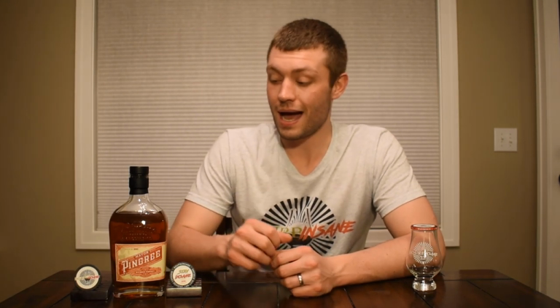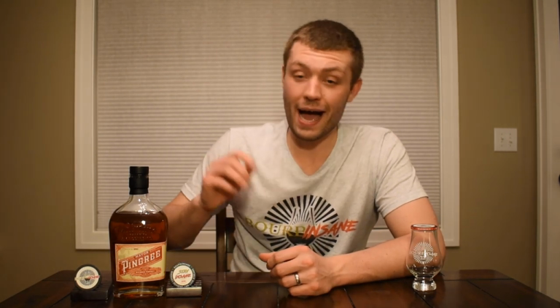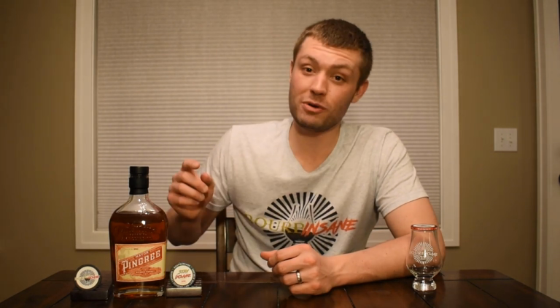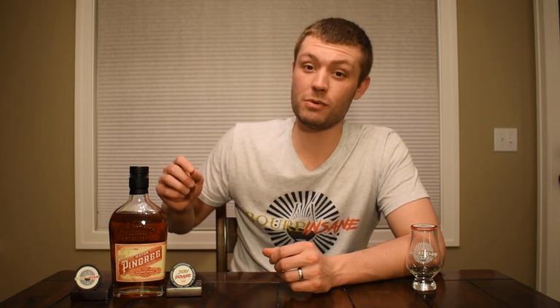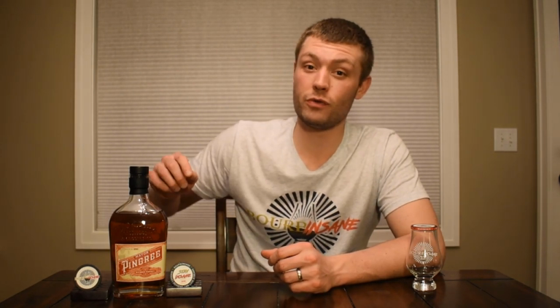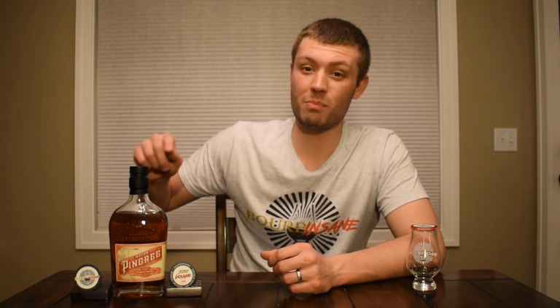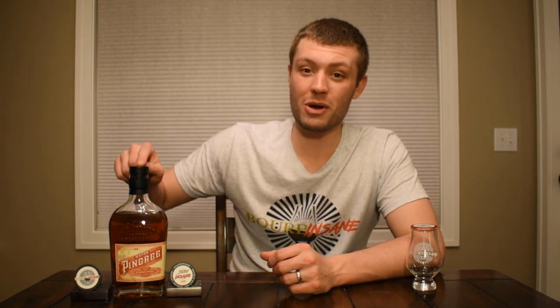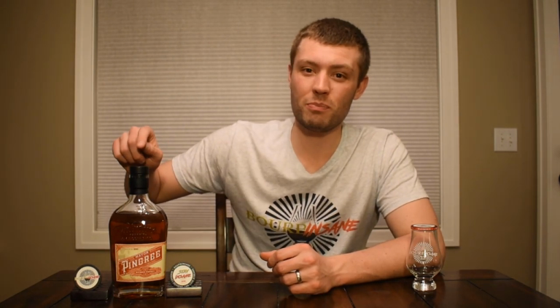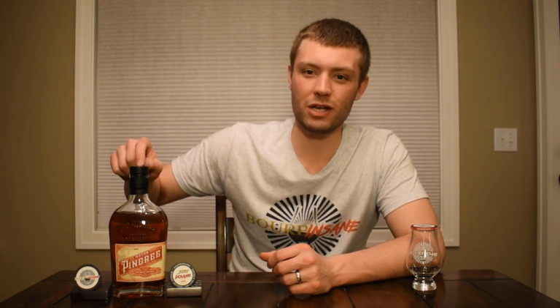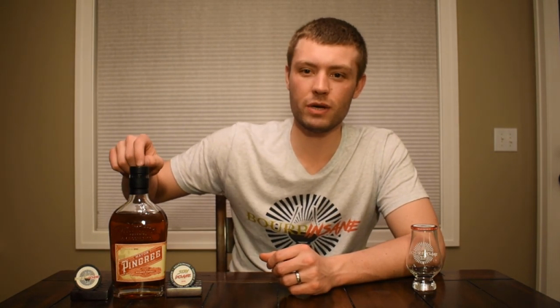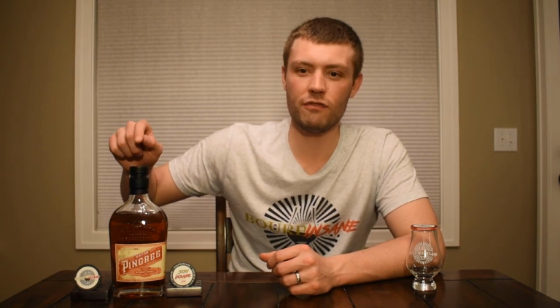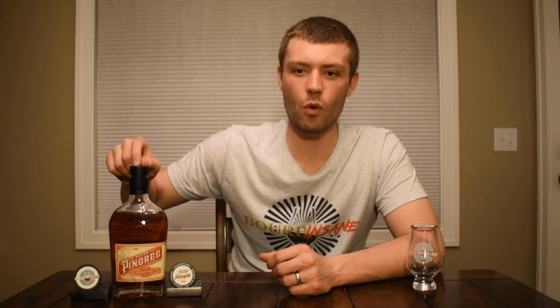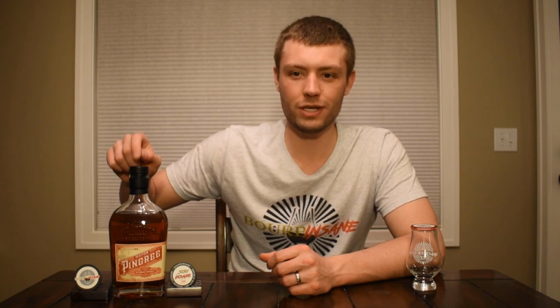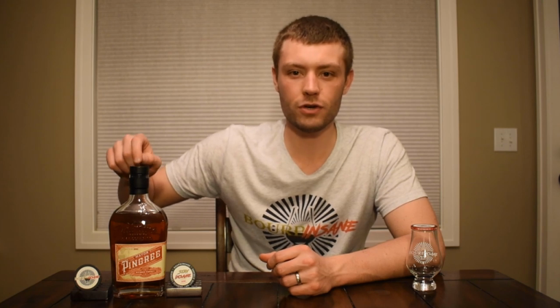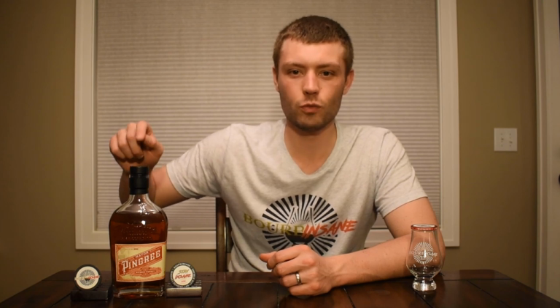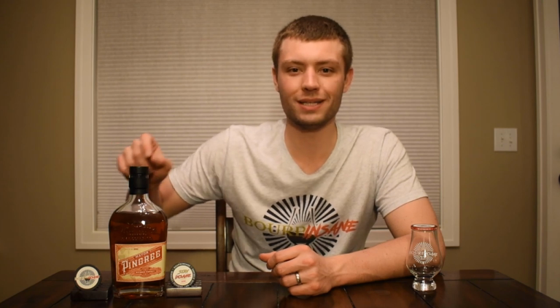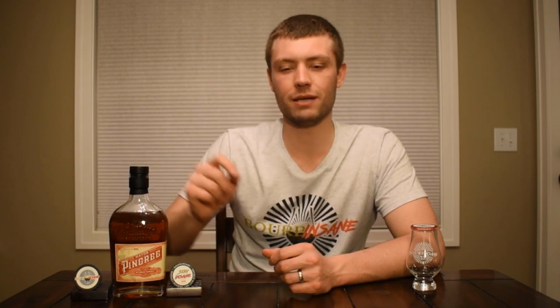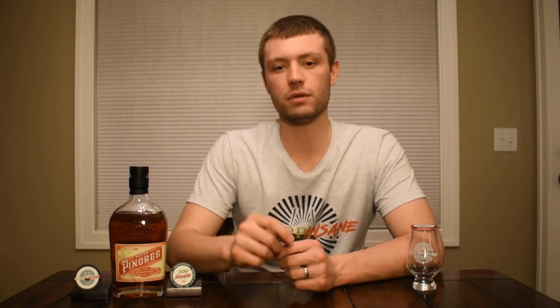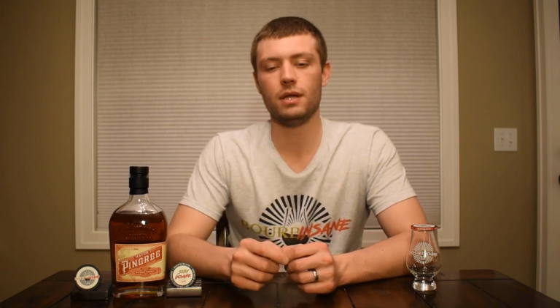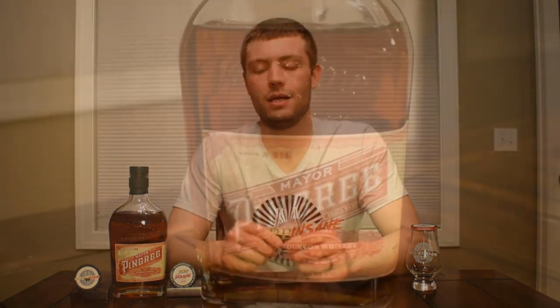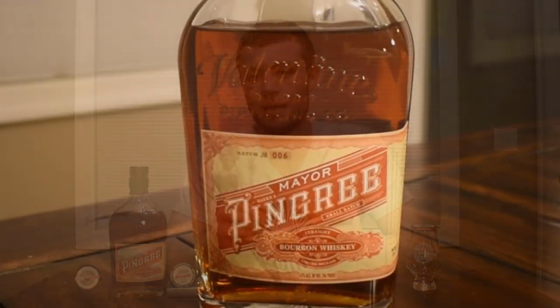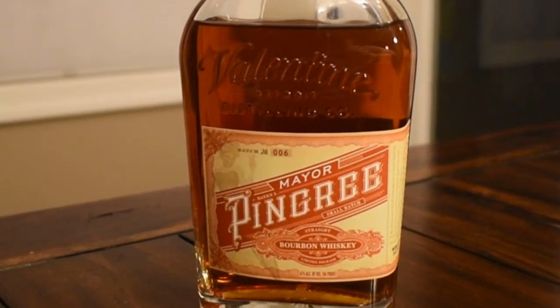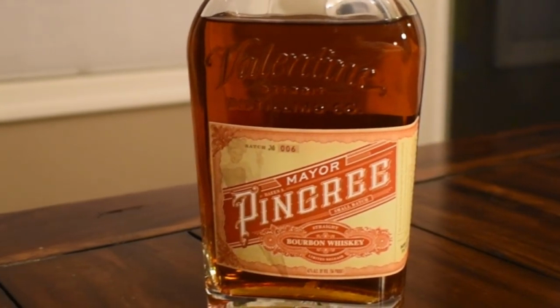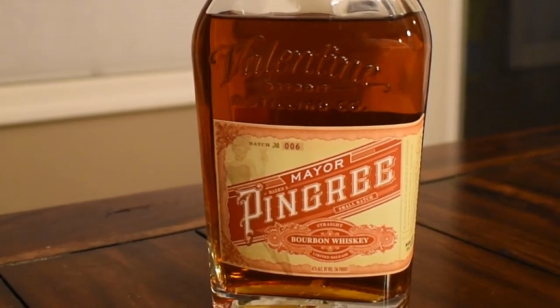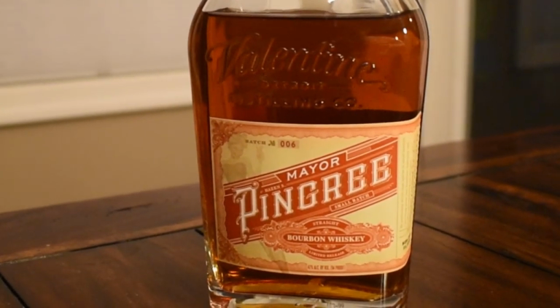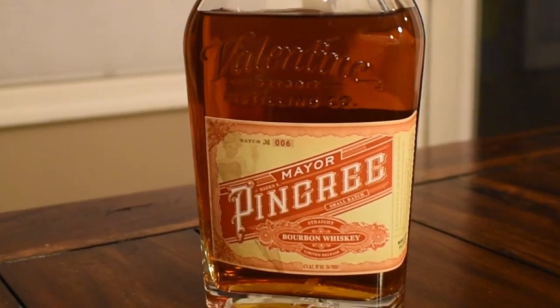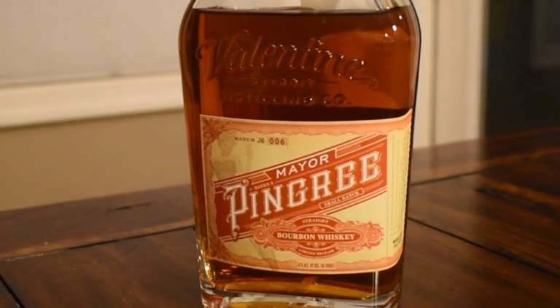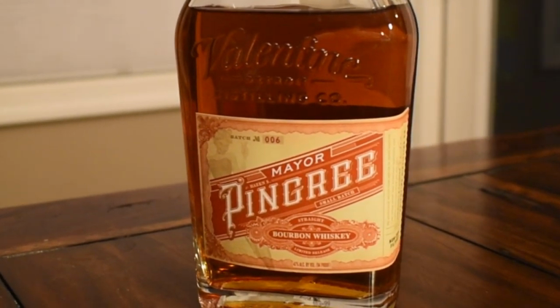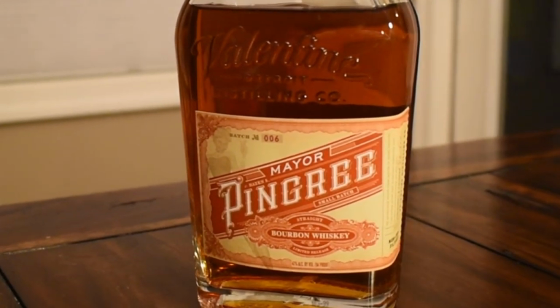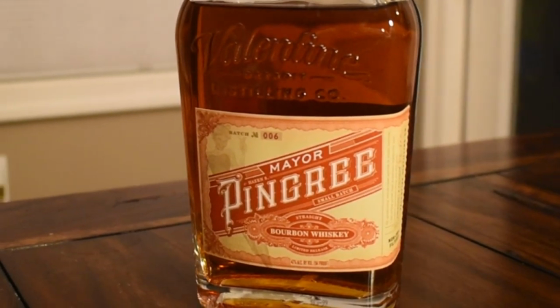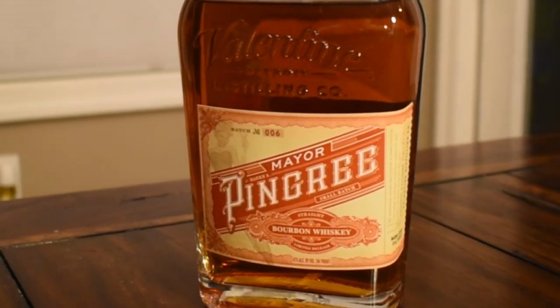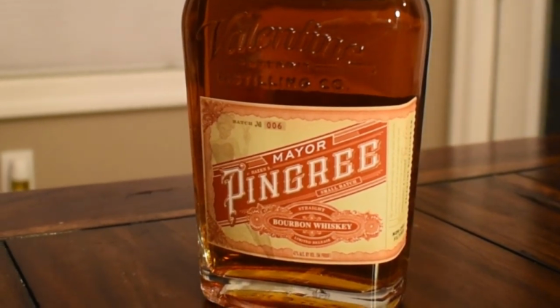I am going to be reviewing Mayor Pingree 4-Year Red Label. Now this bottle has a very special connection to me.